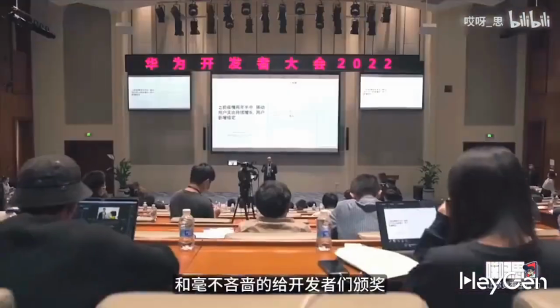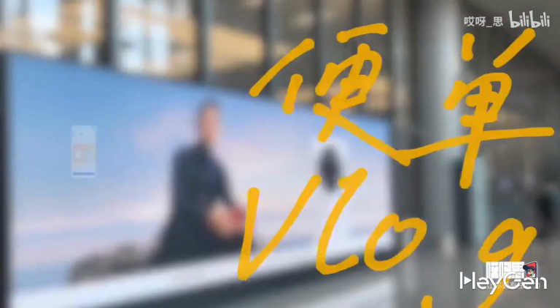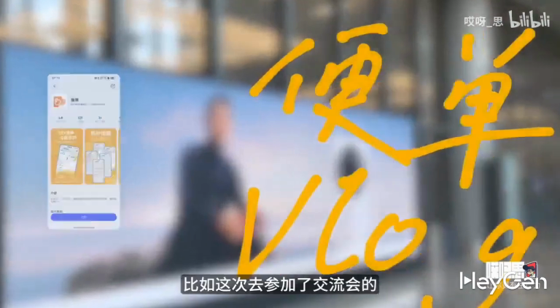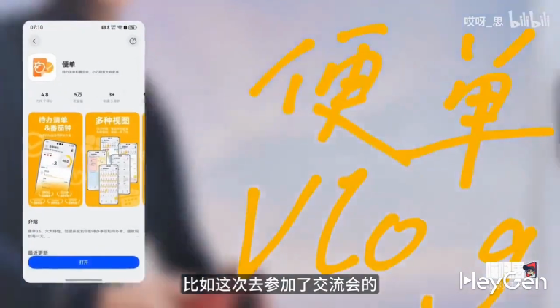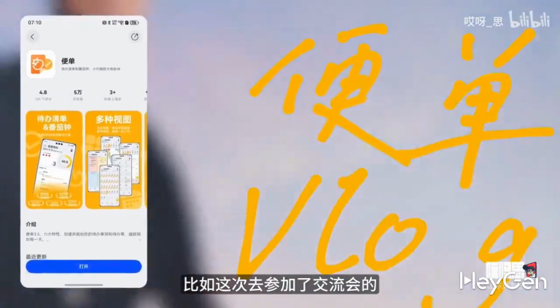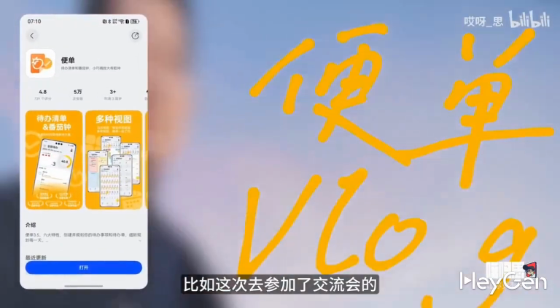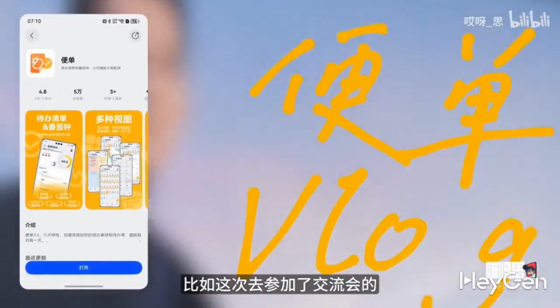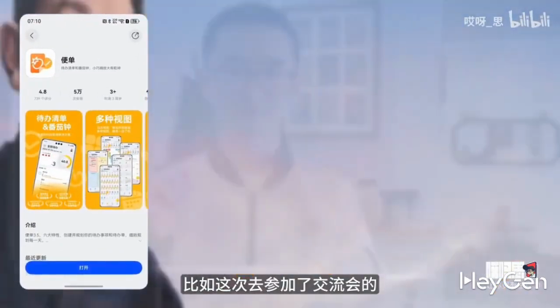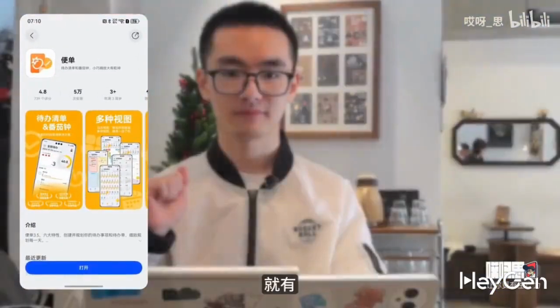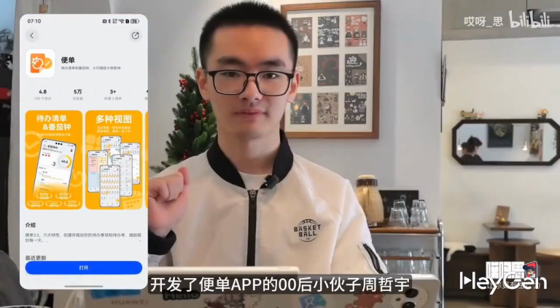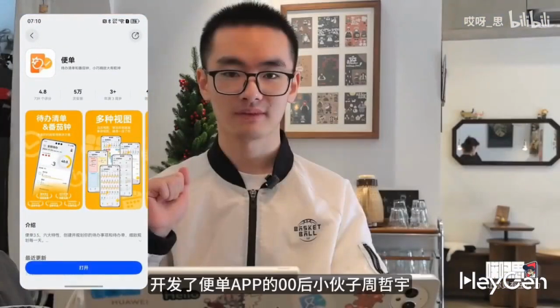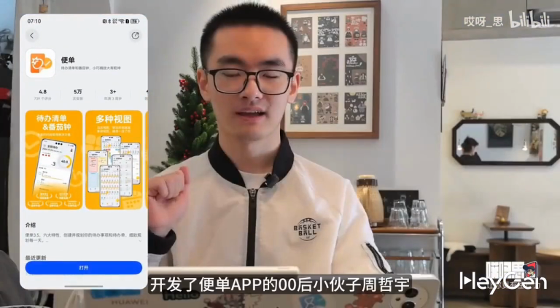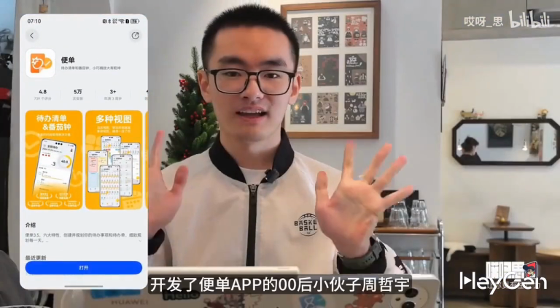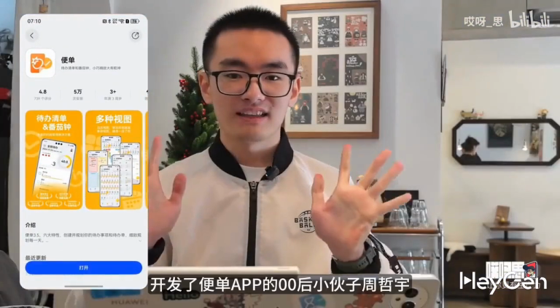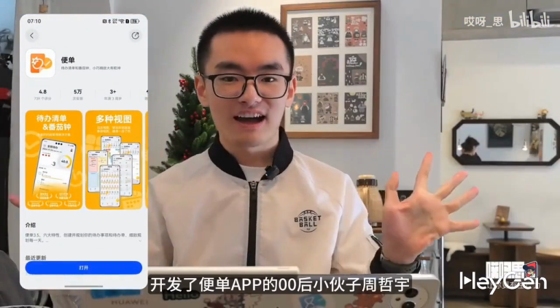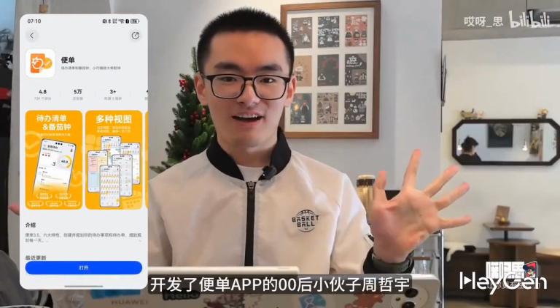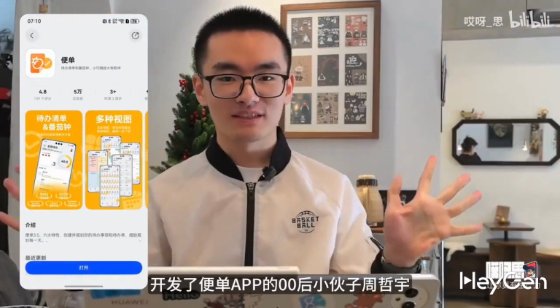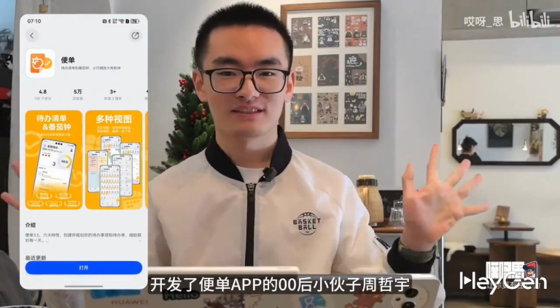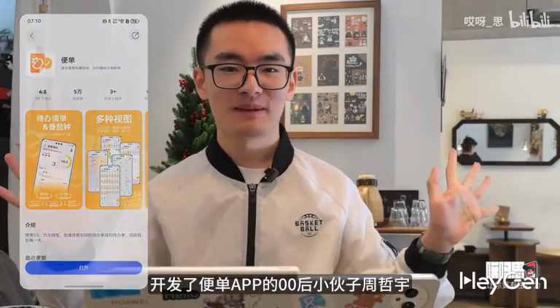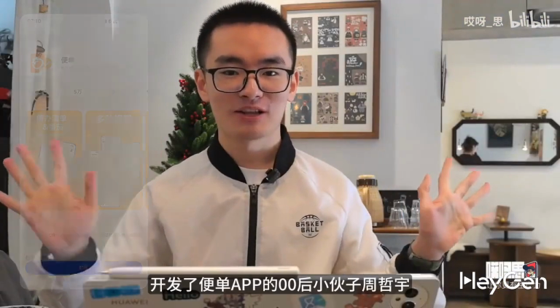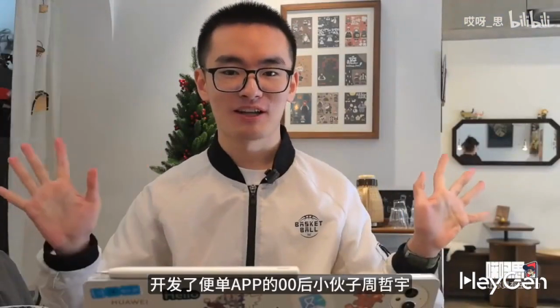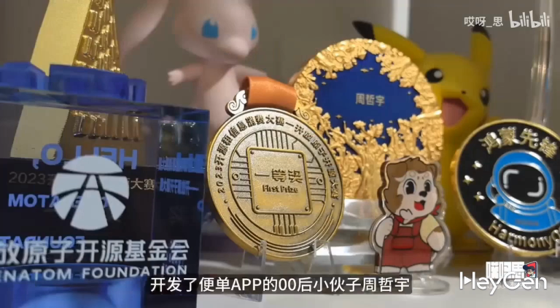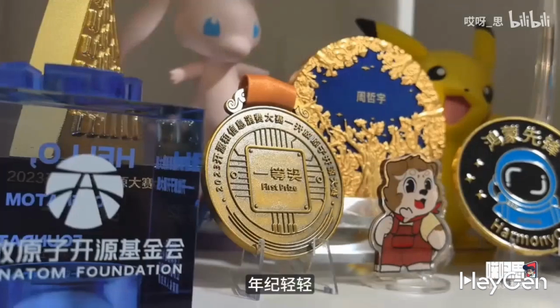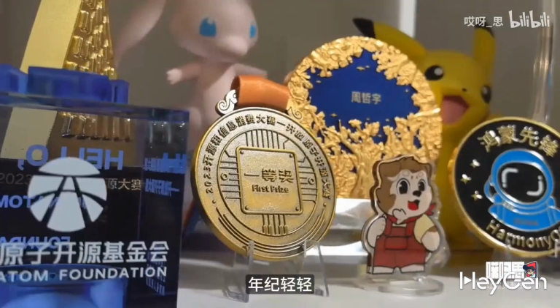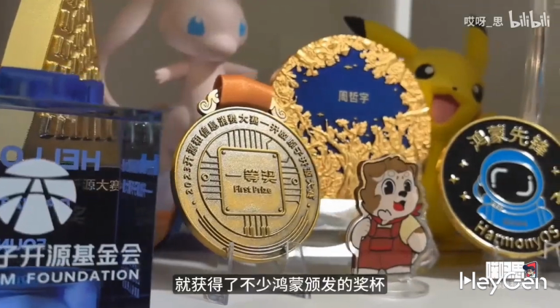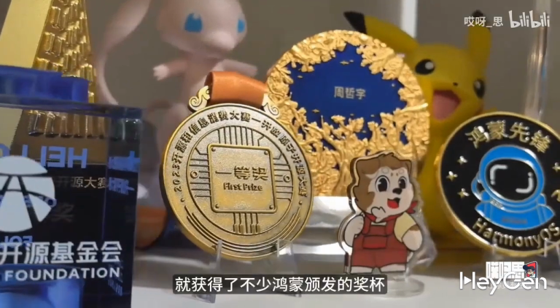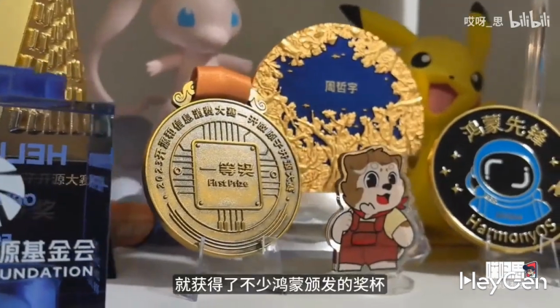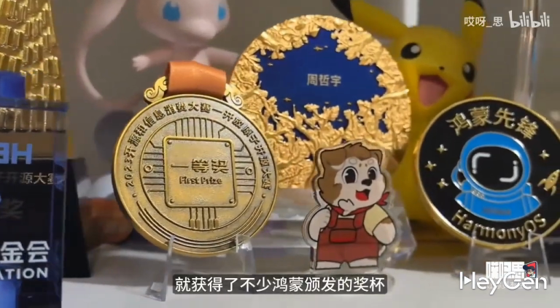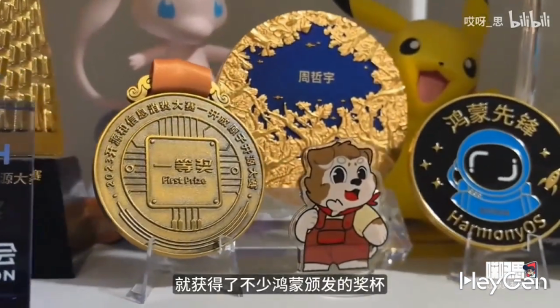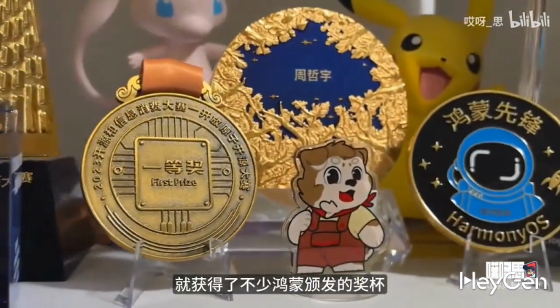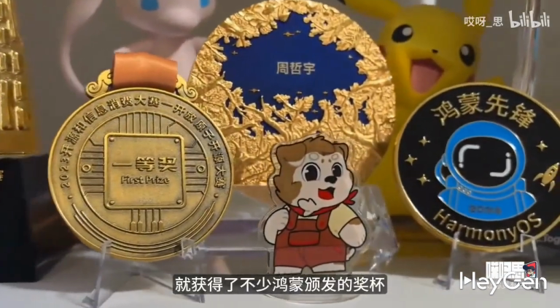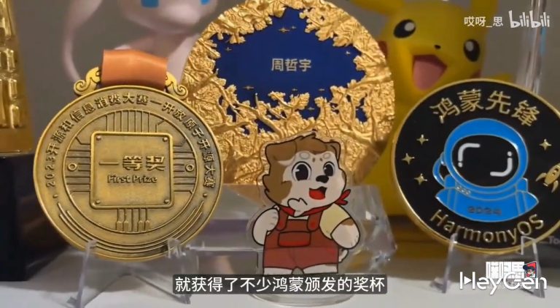One of the attendees was a young developer named Zhou Zeyu, who created a Bento app and has already won several trophies awarded by HarmonyOS at such a young age.